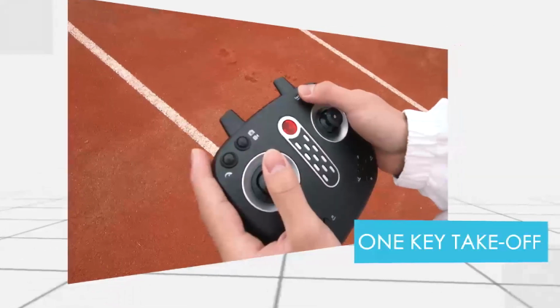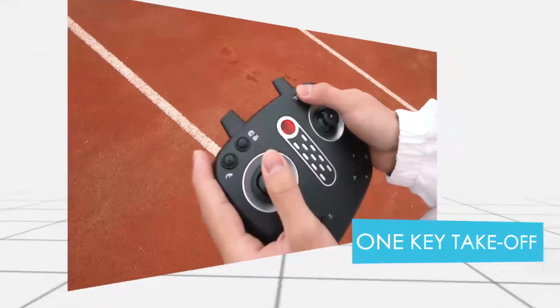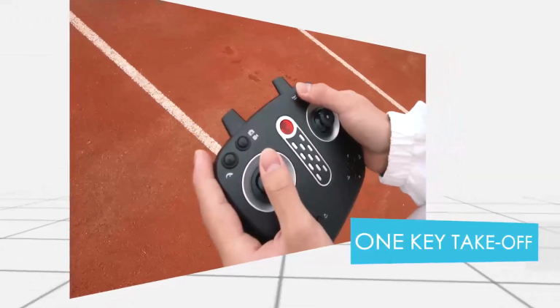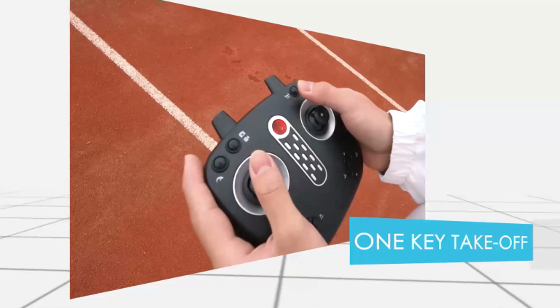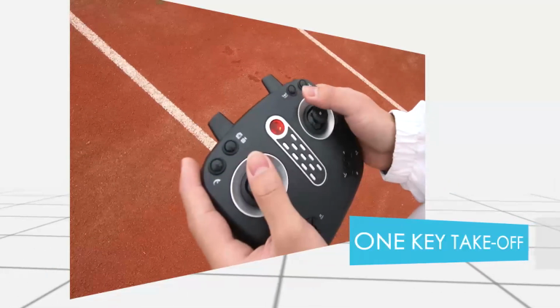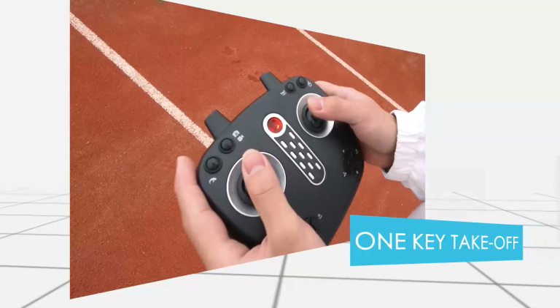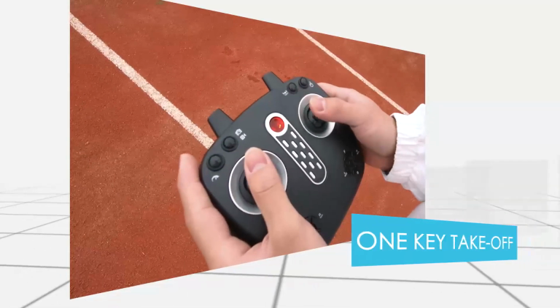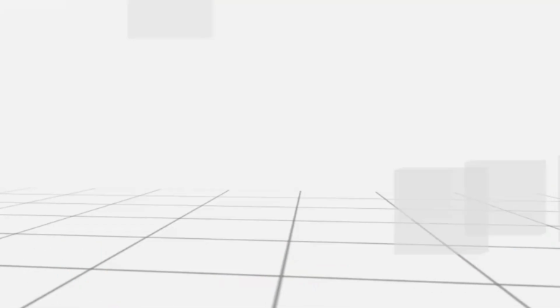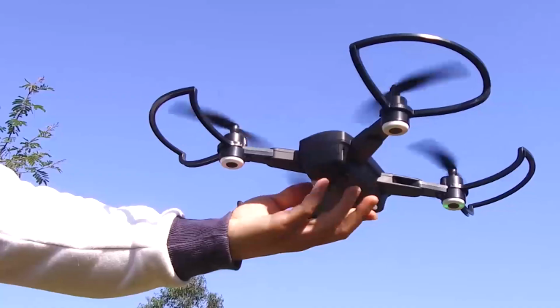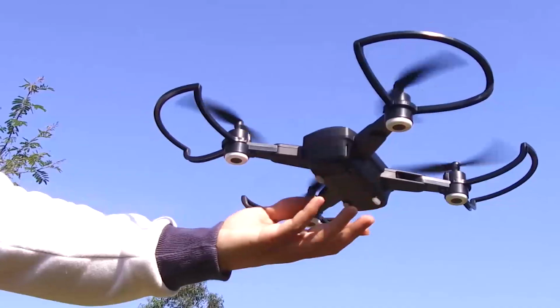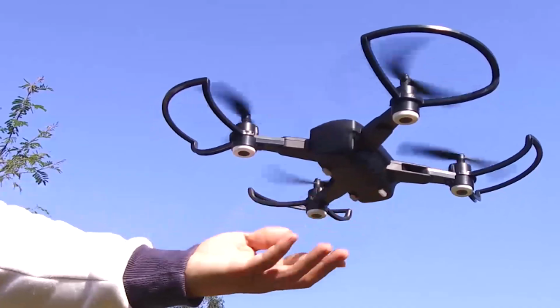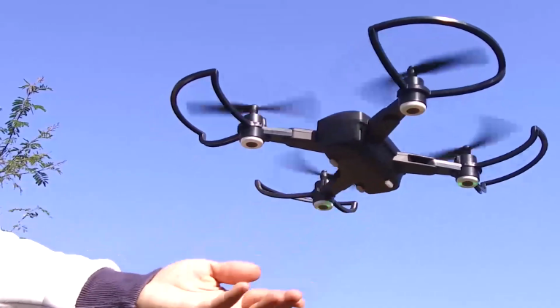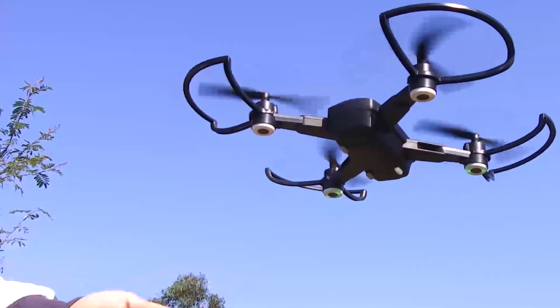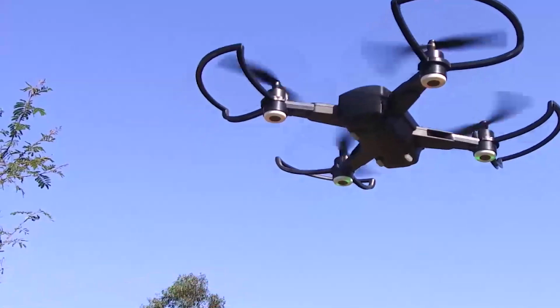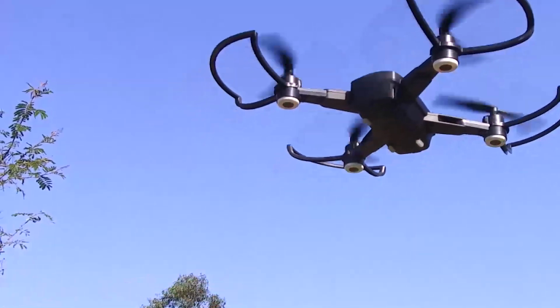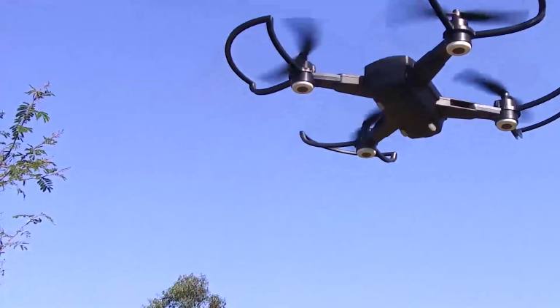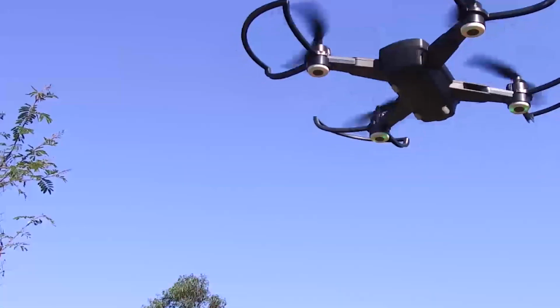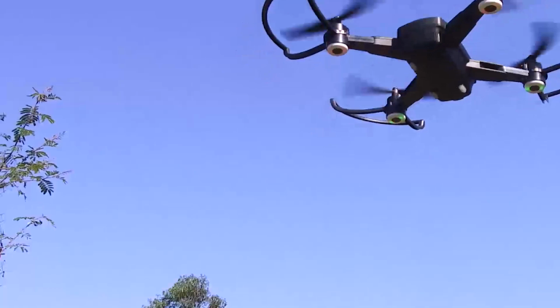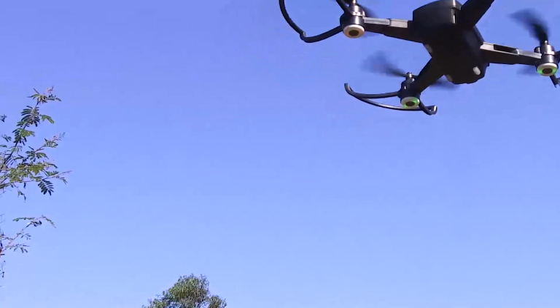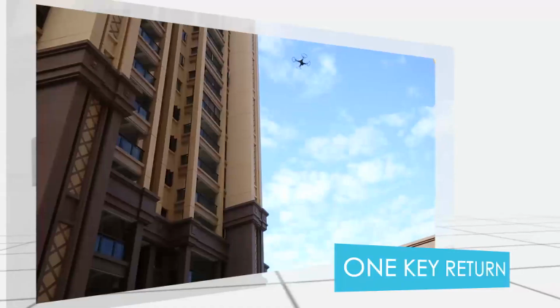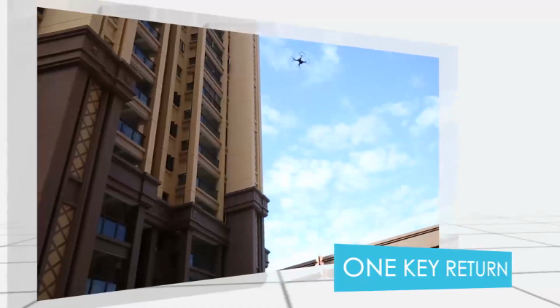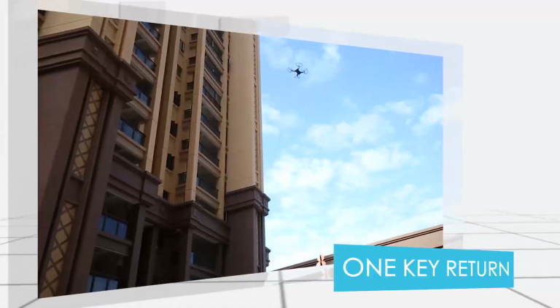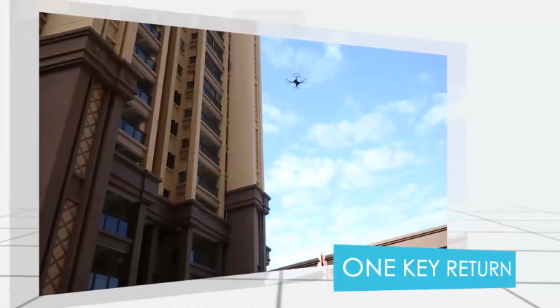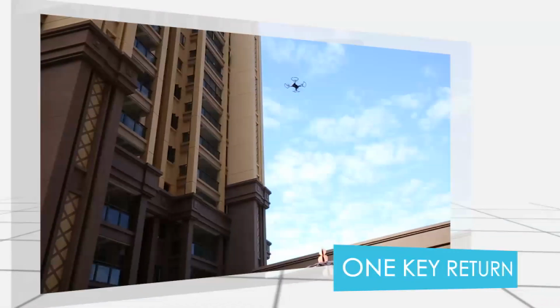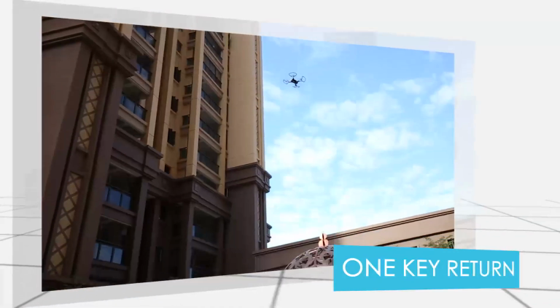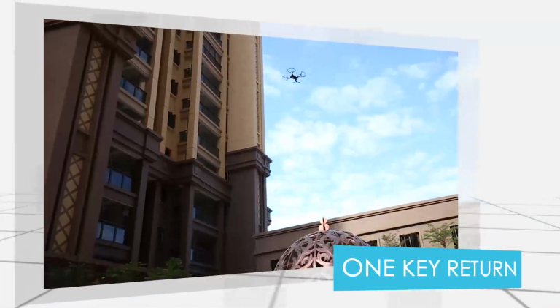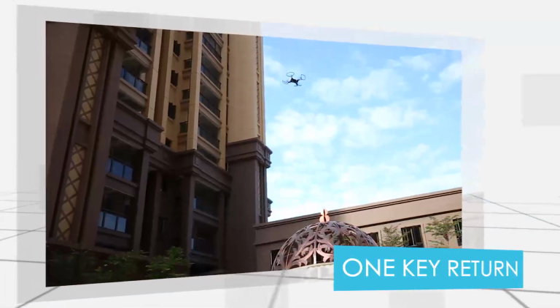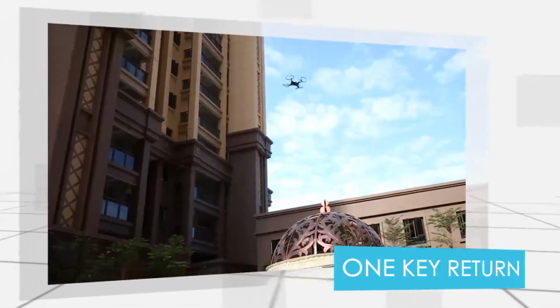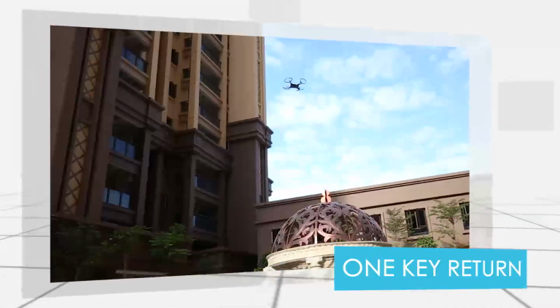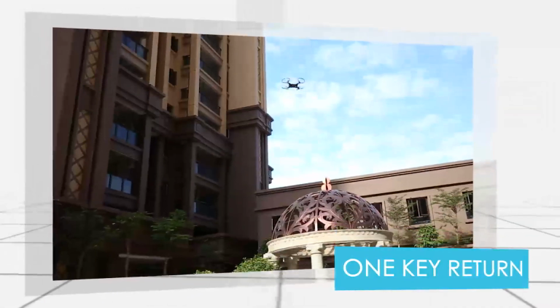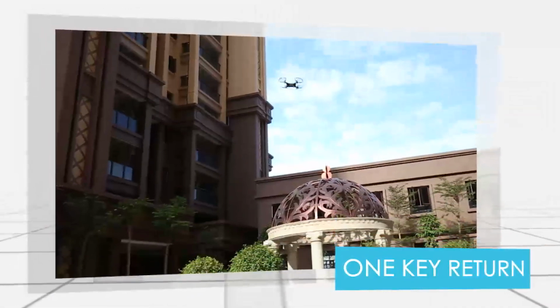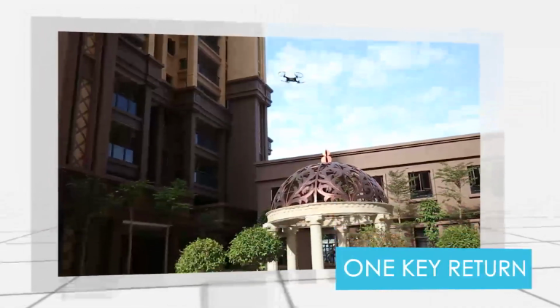One key take off, one key landing. Players can operate it easily to start the drone and call back the drone.